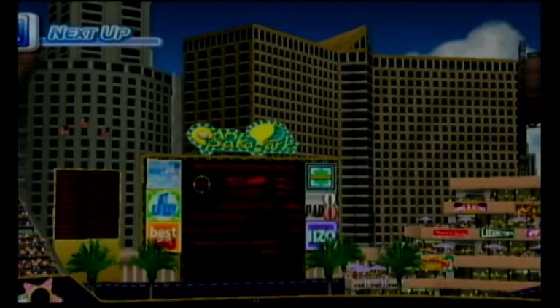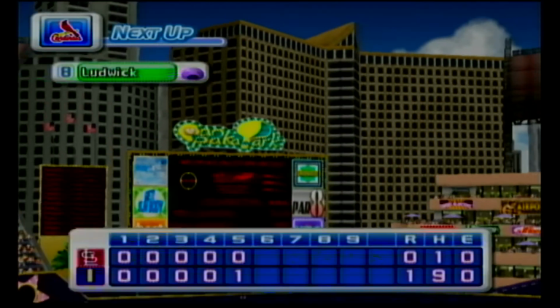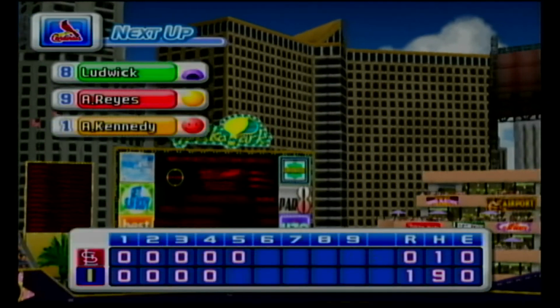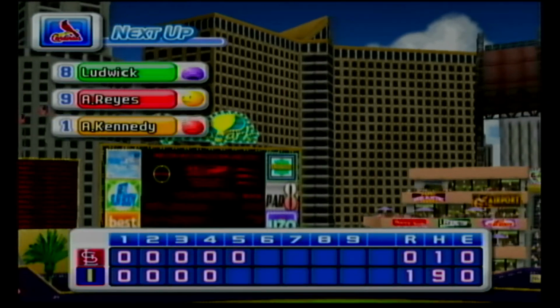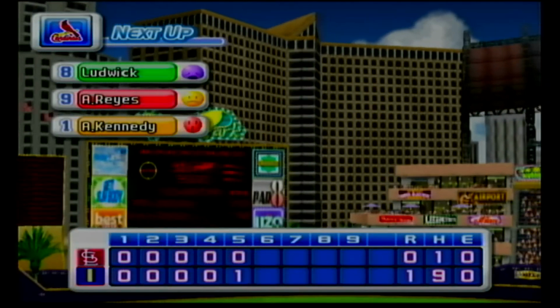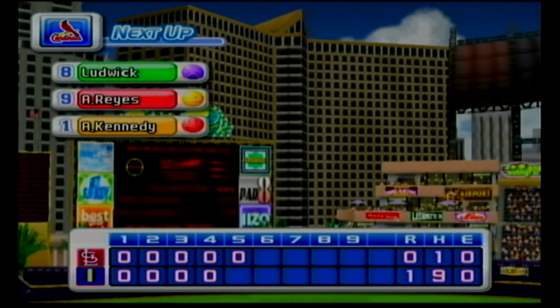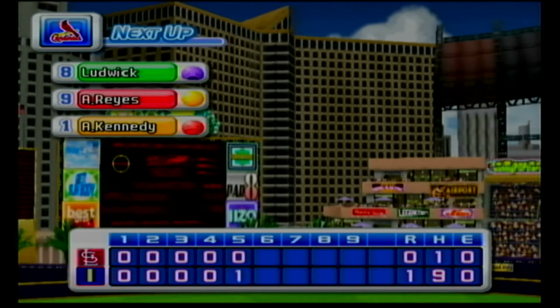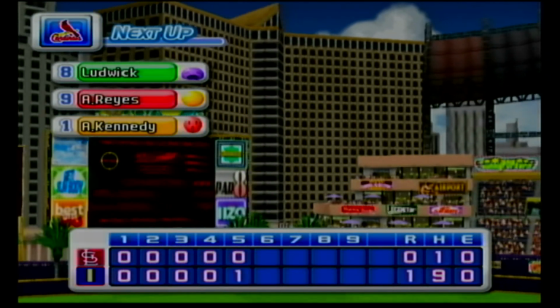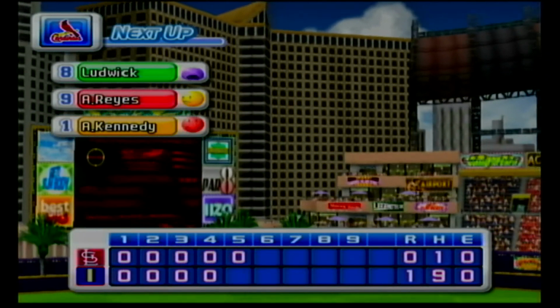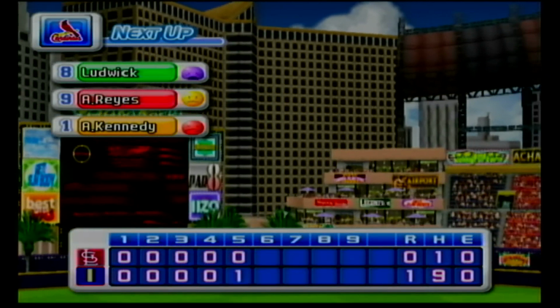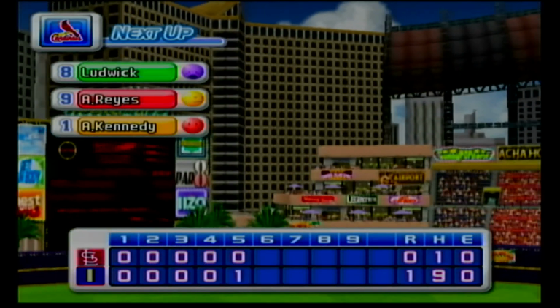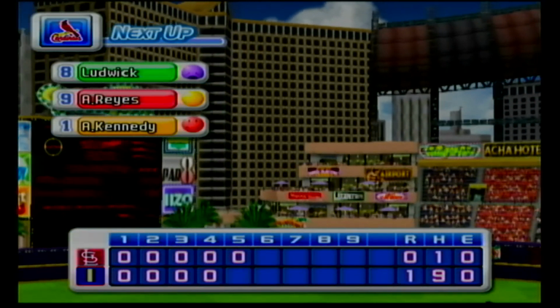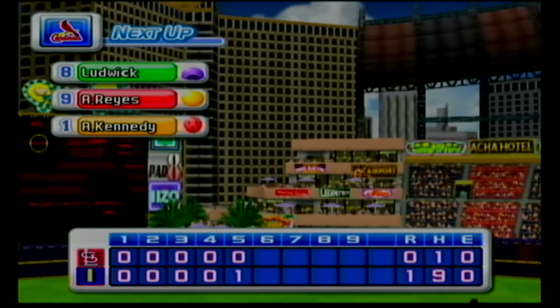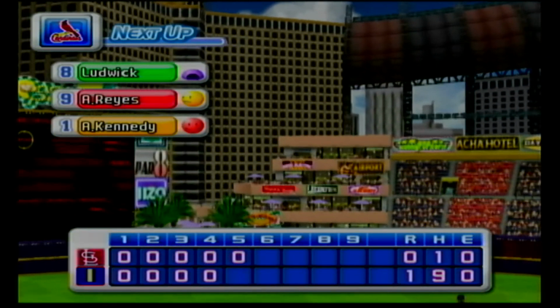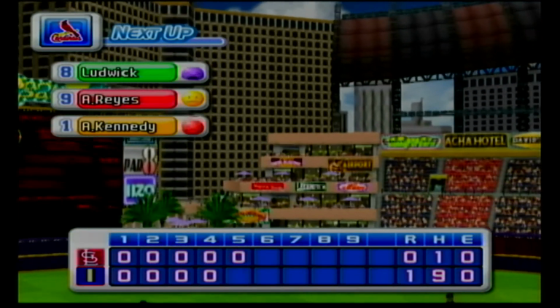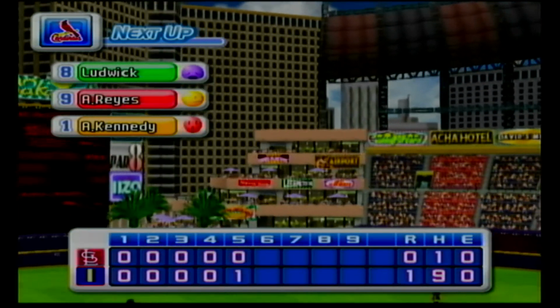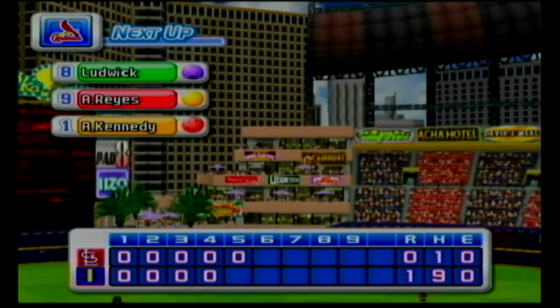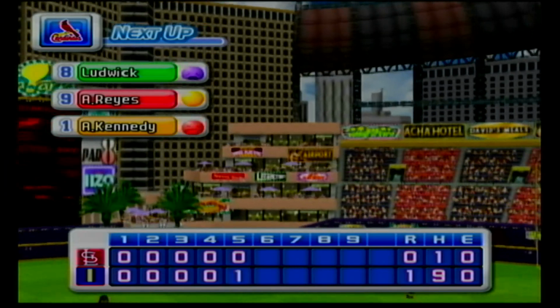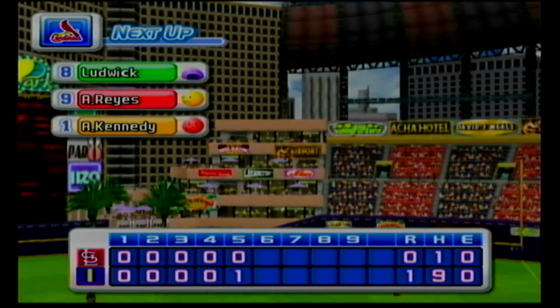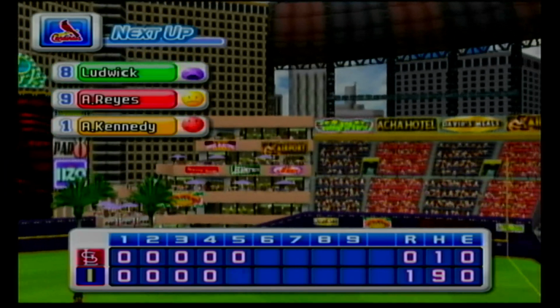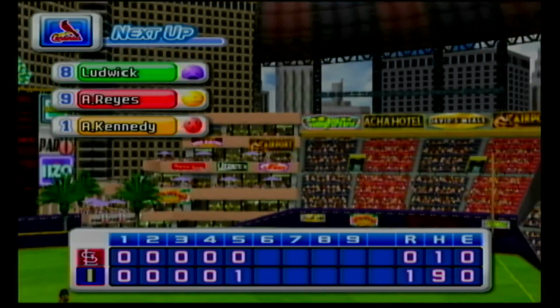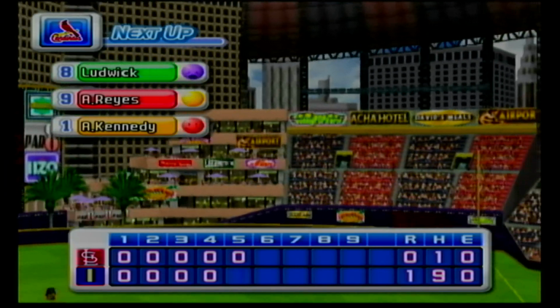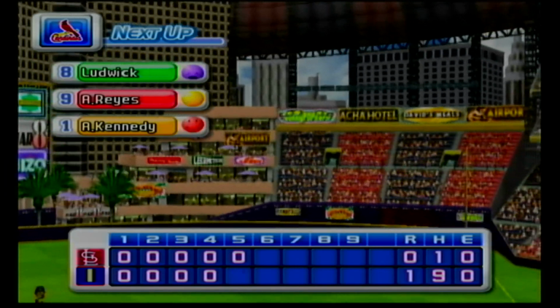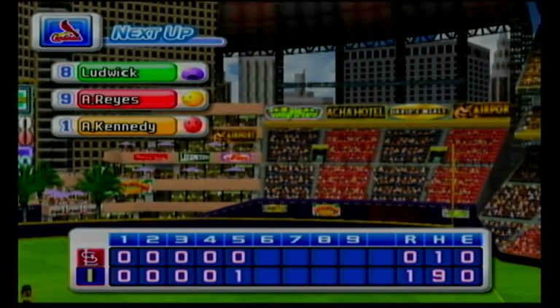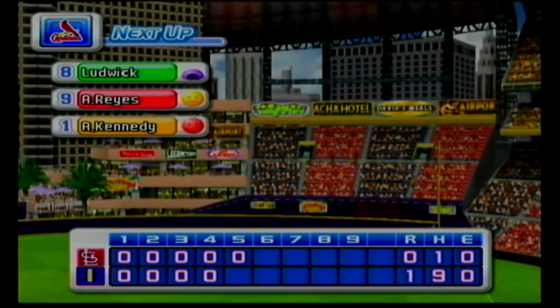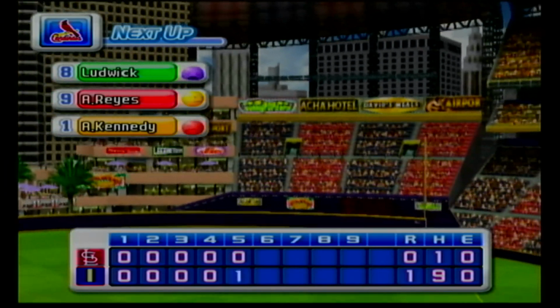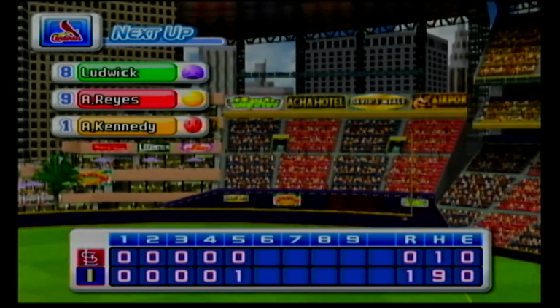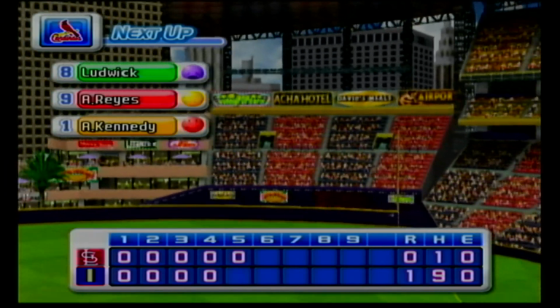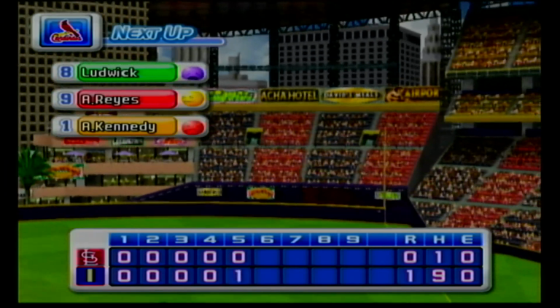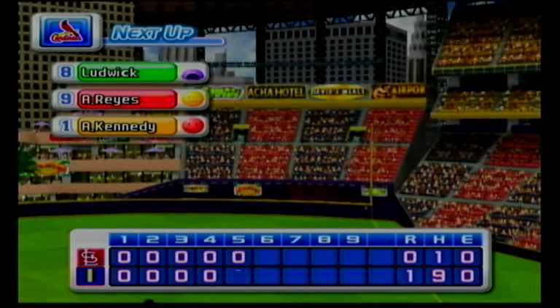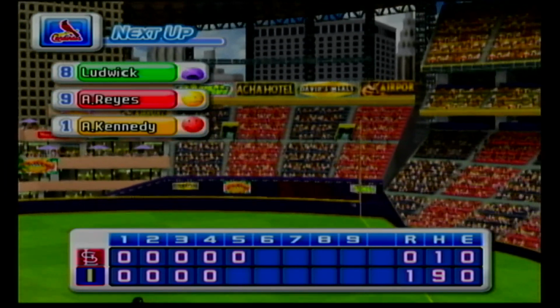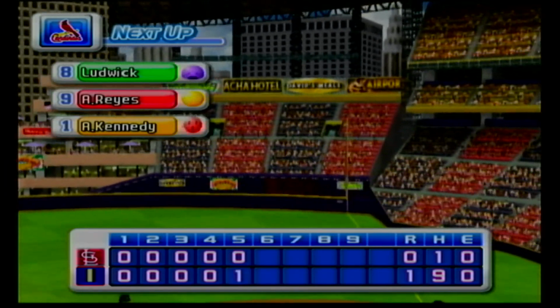One run, four hits, no errors, three men left on base. Indianapolis one, the Cardinals zero.